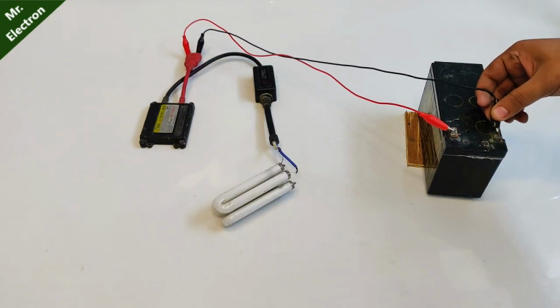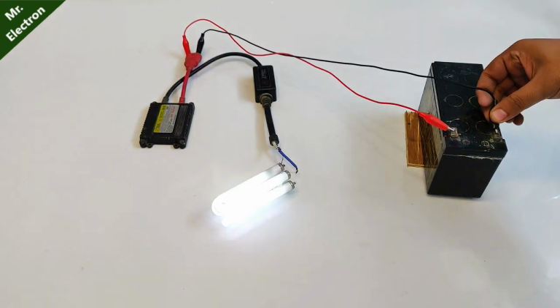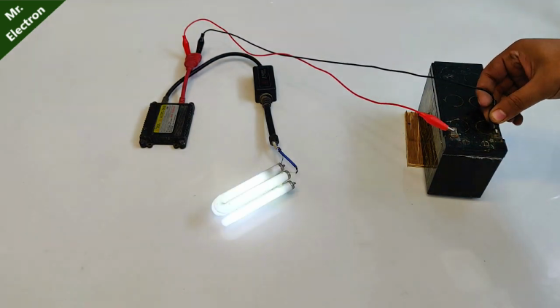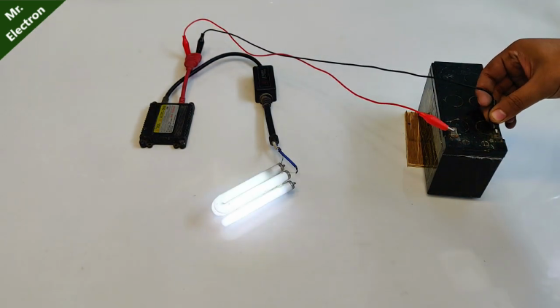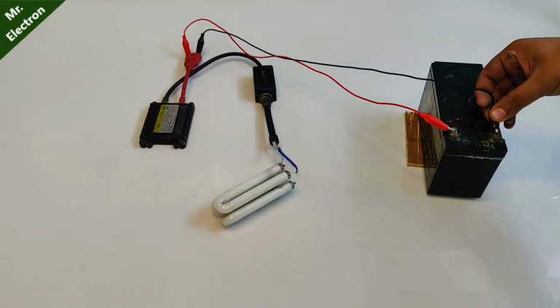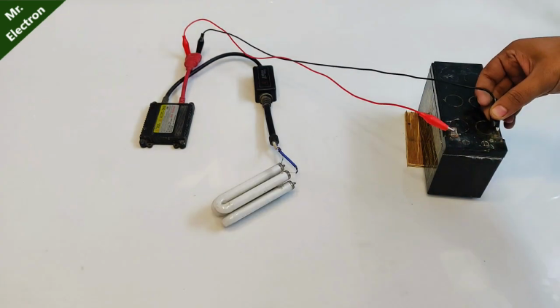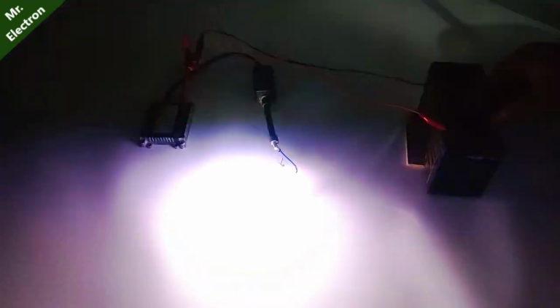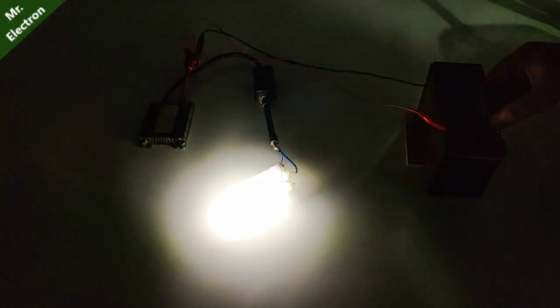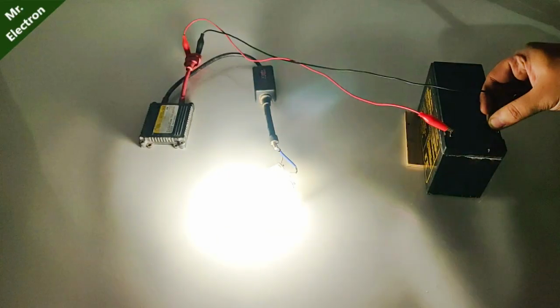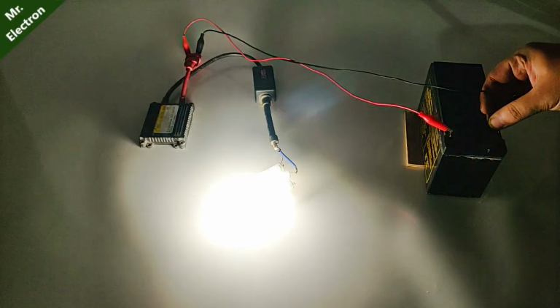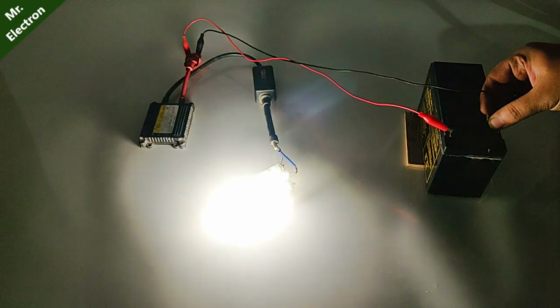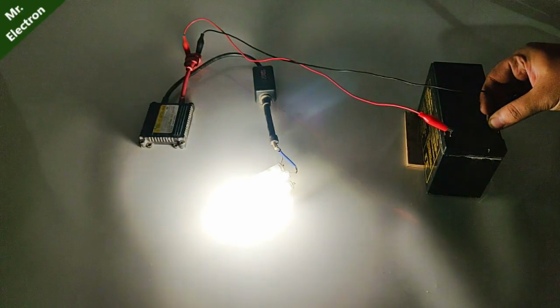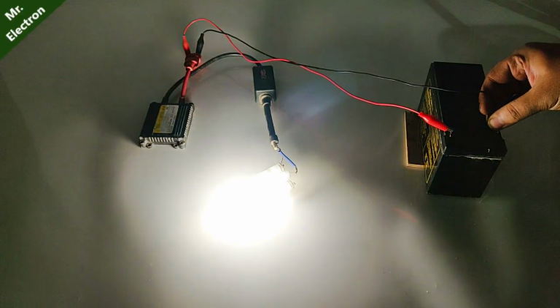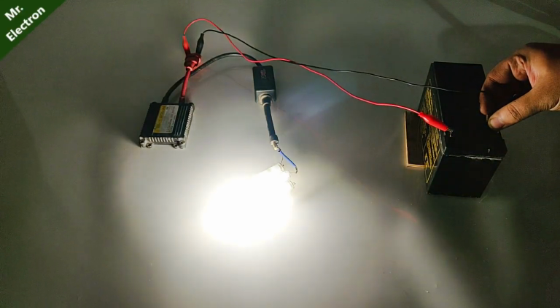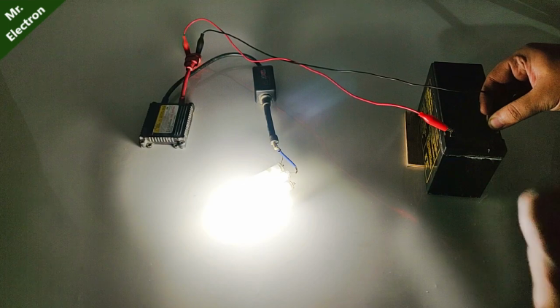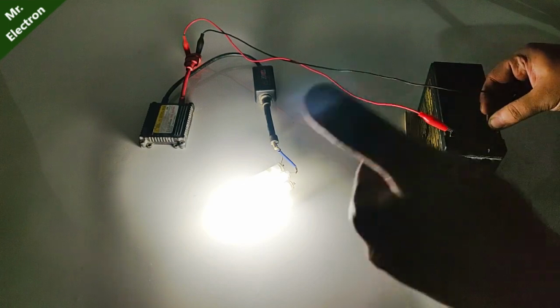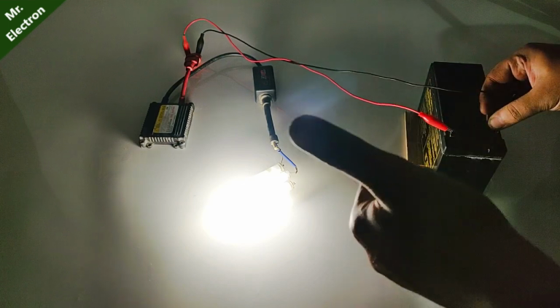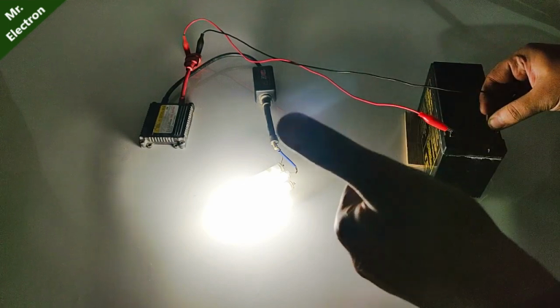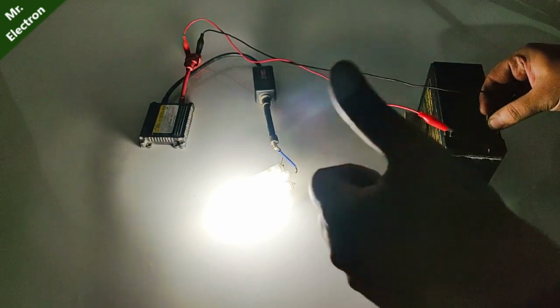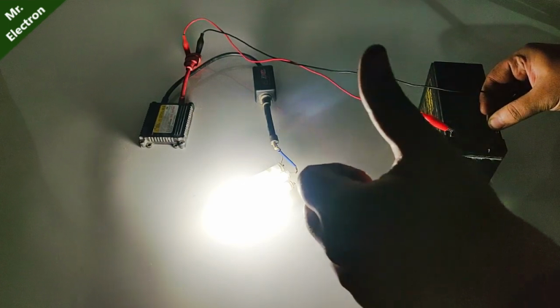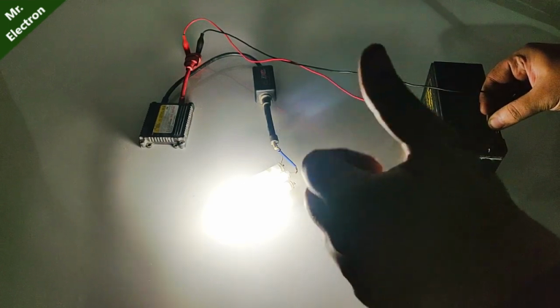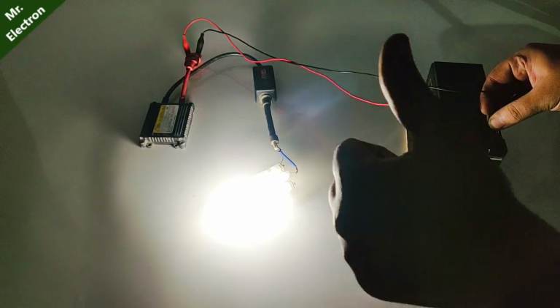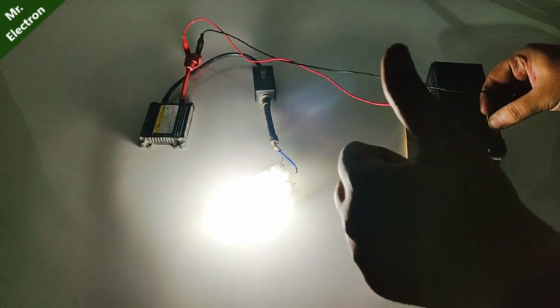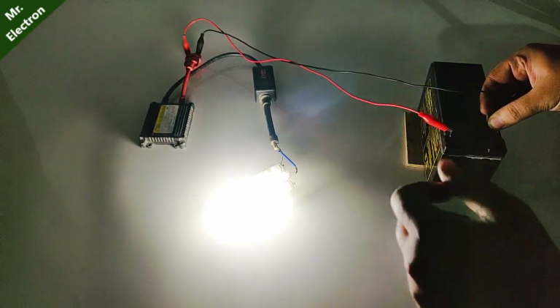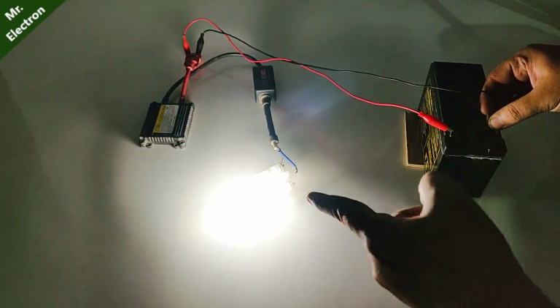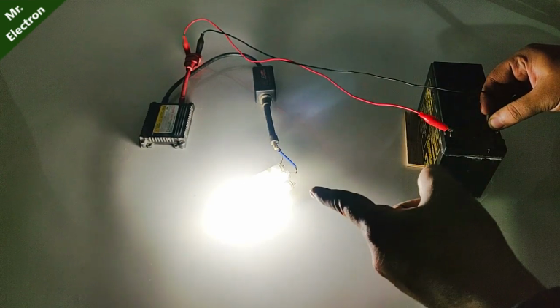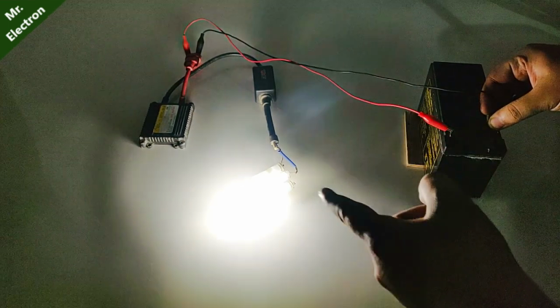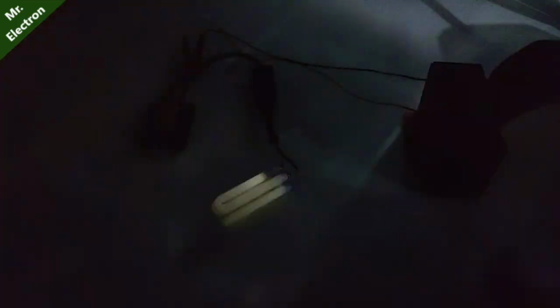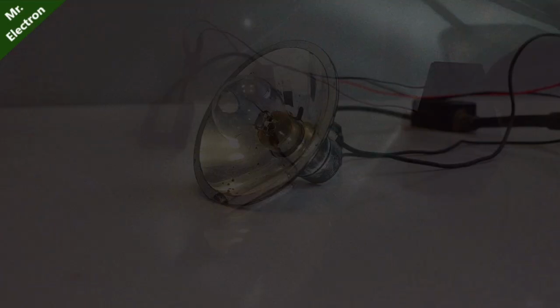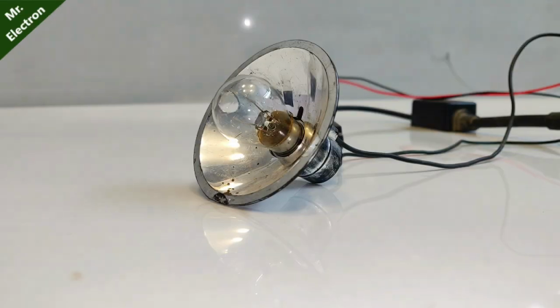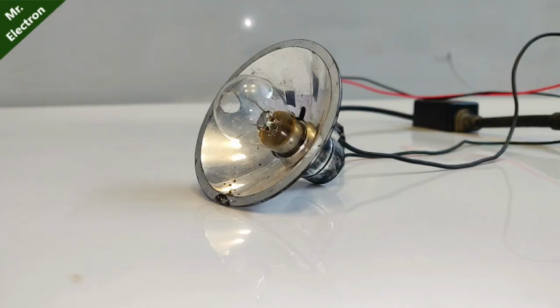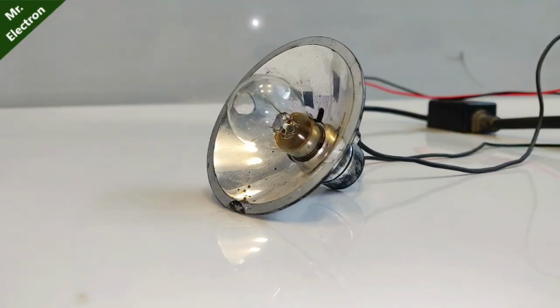As you can see that it is glowing — oh, pretty bright. Now it is really bright. Hit like if you liked it.